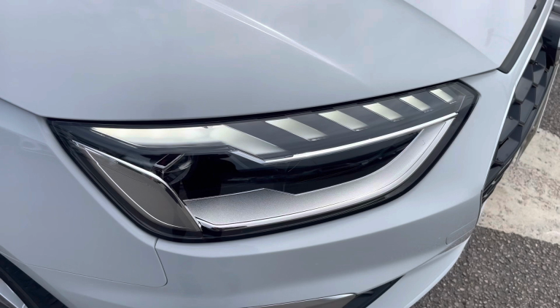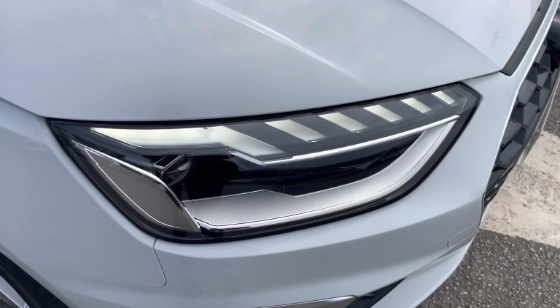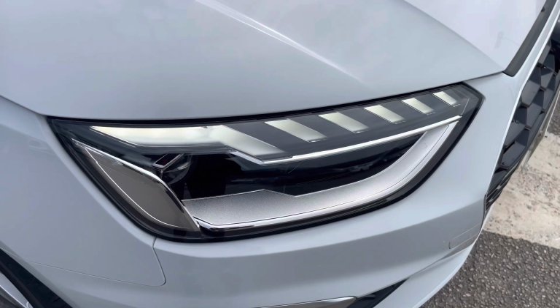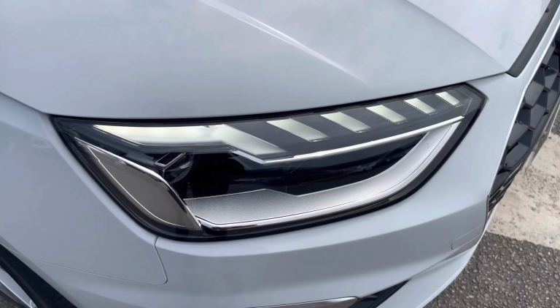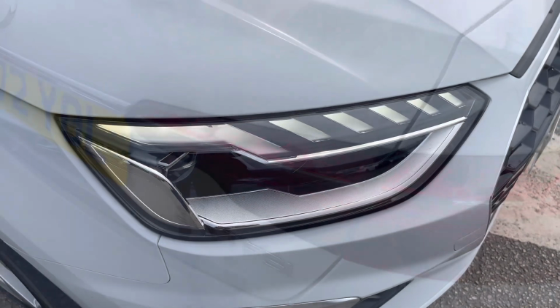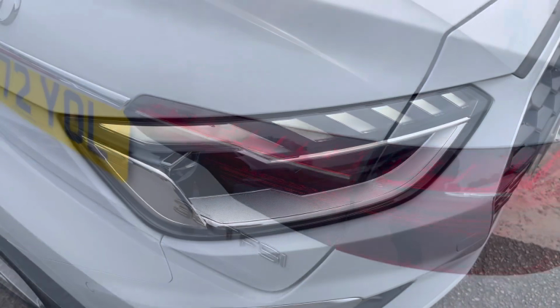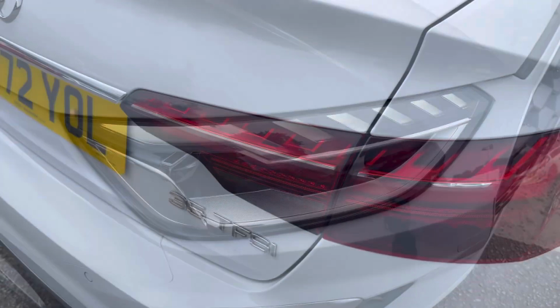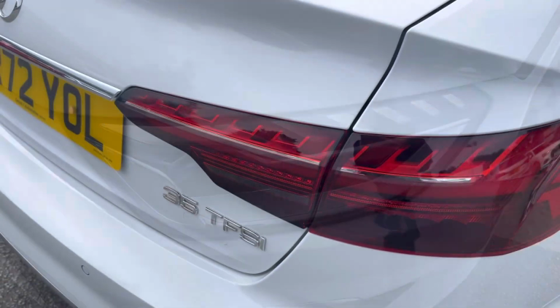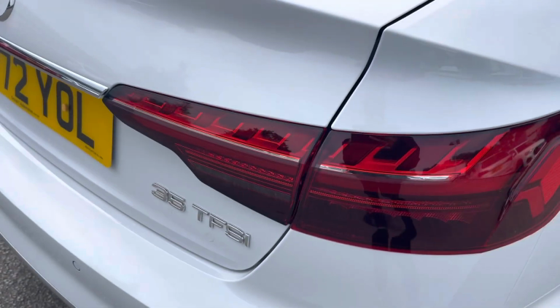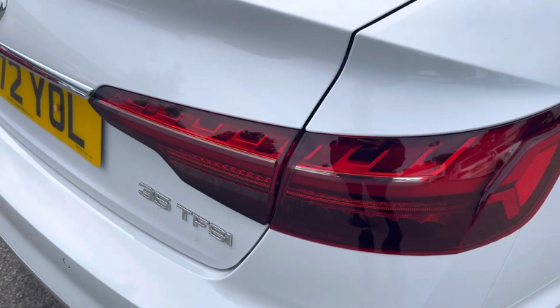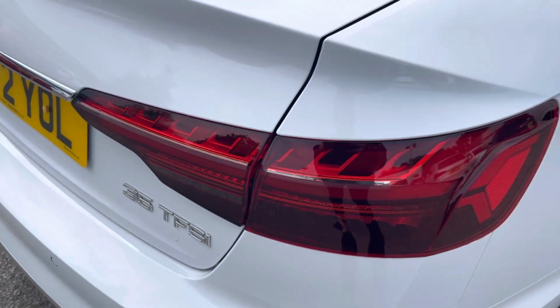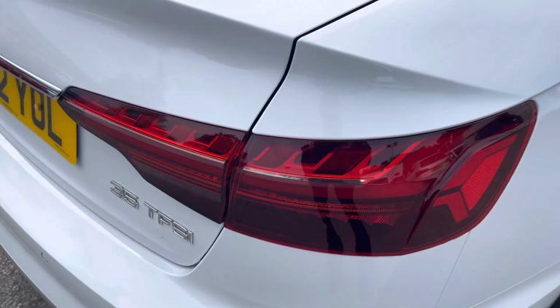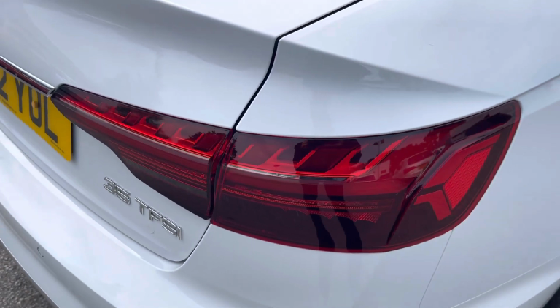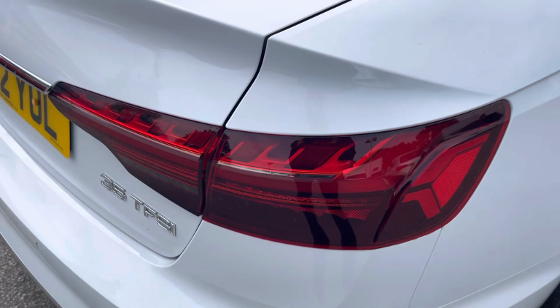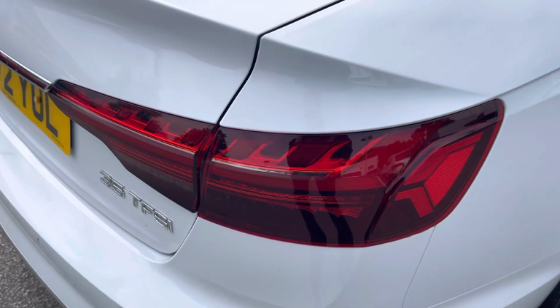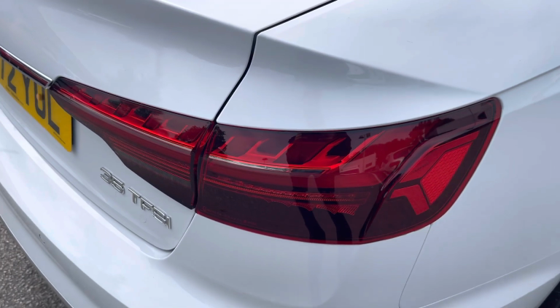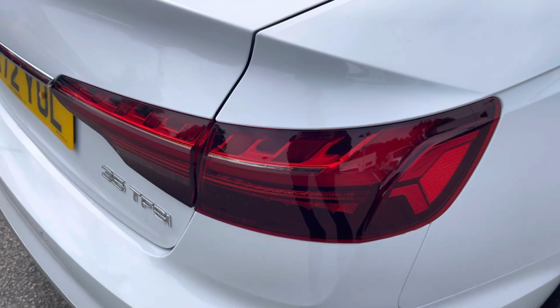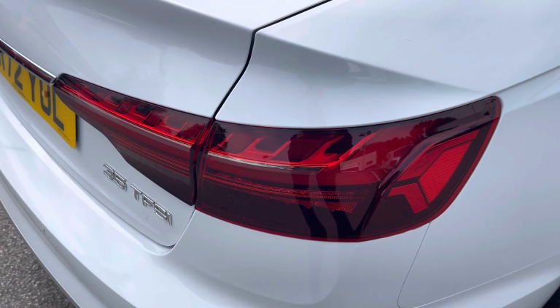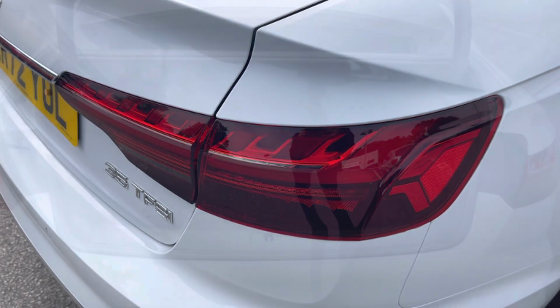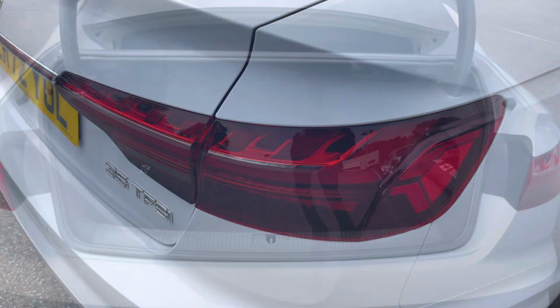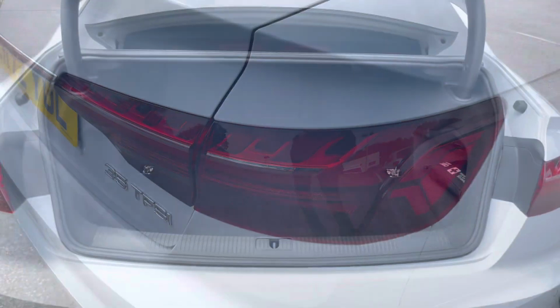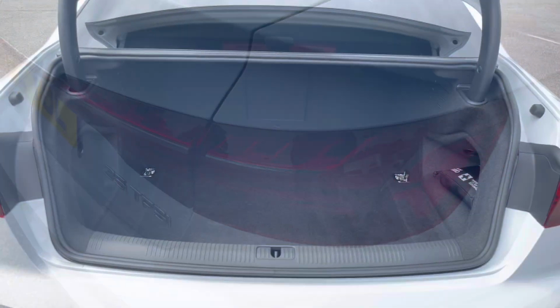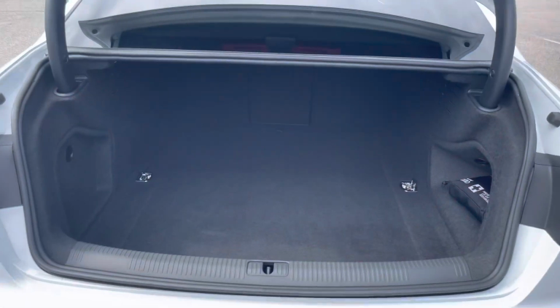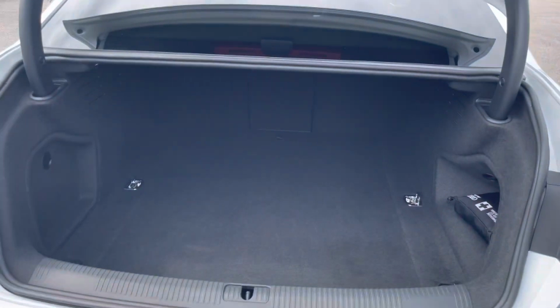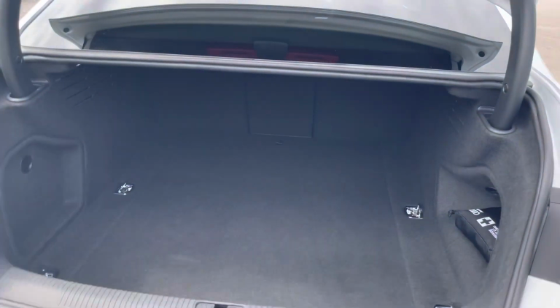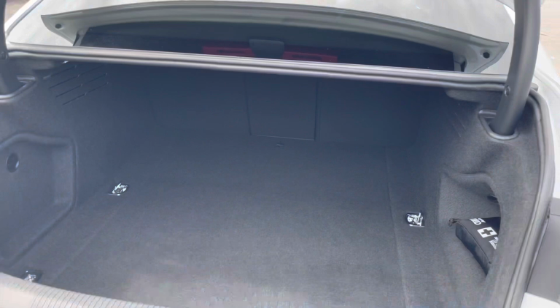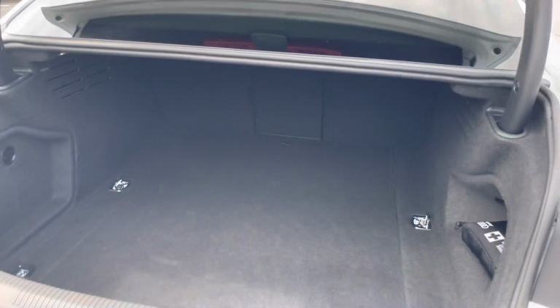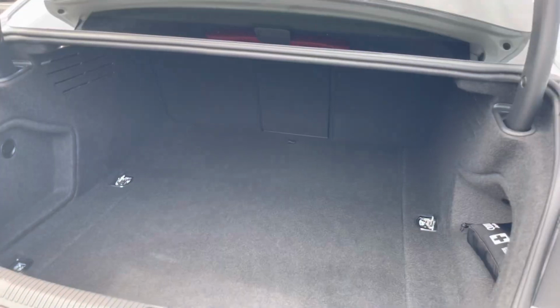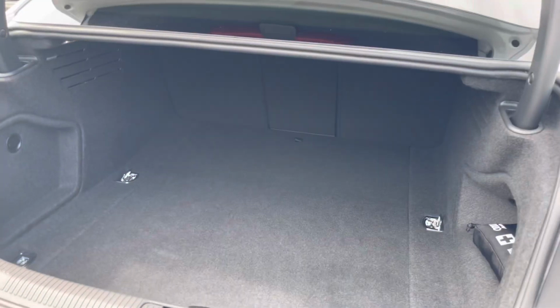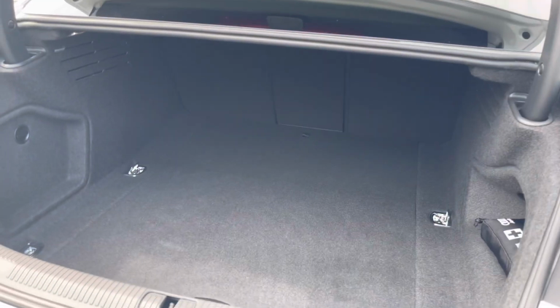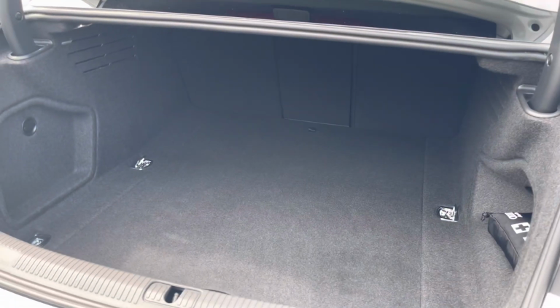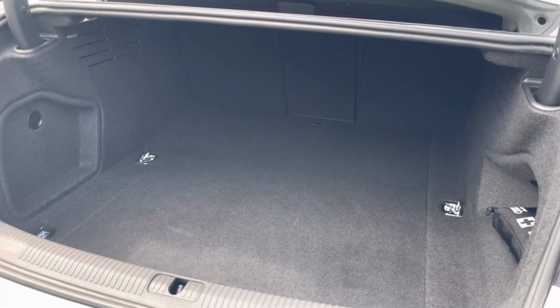There's lots of exterior styling including 19-inch five-arm Torsio design alloy wheels, LED headlights, and LED rear lights.